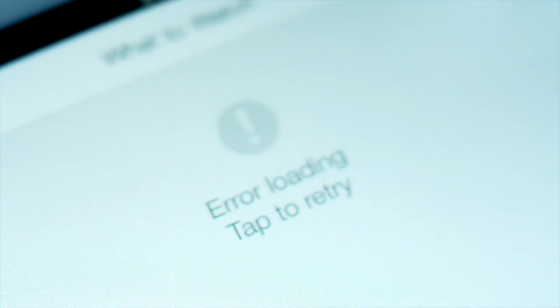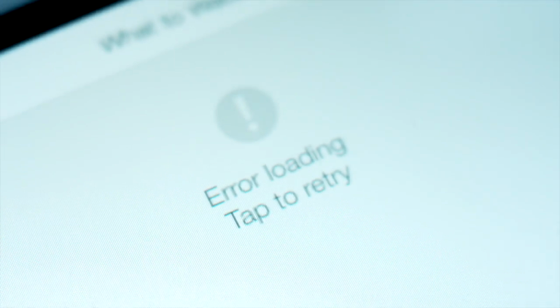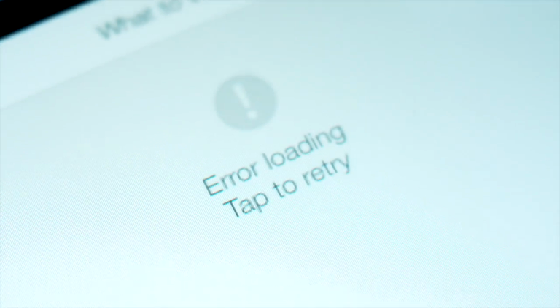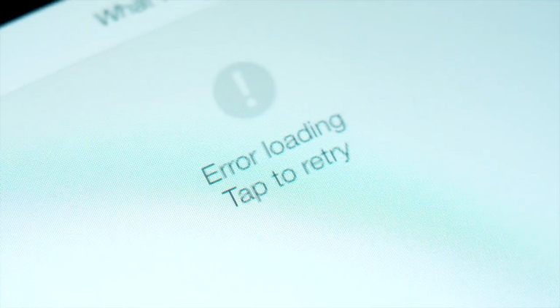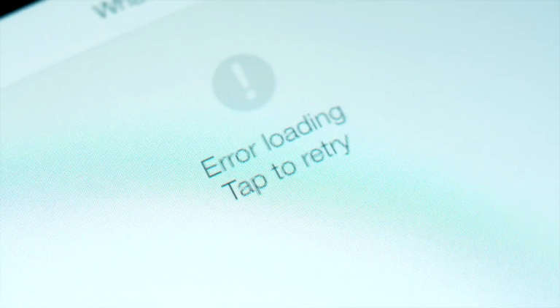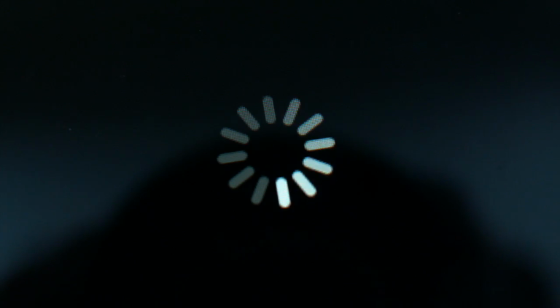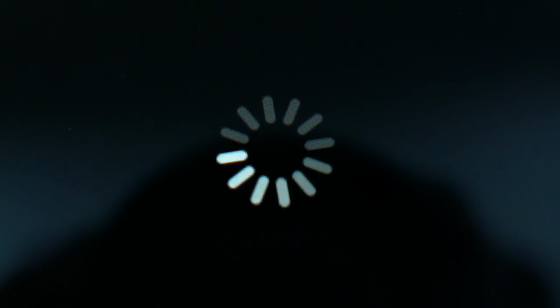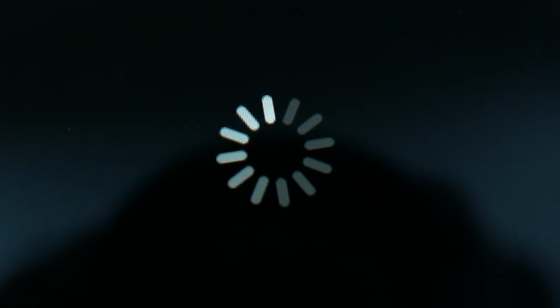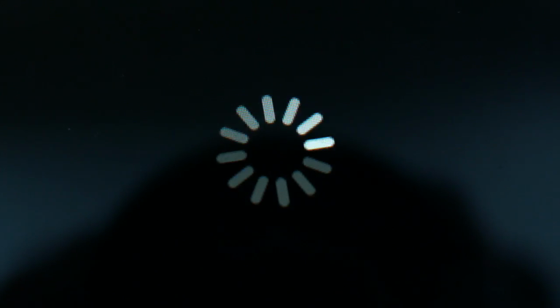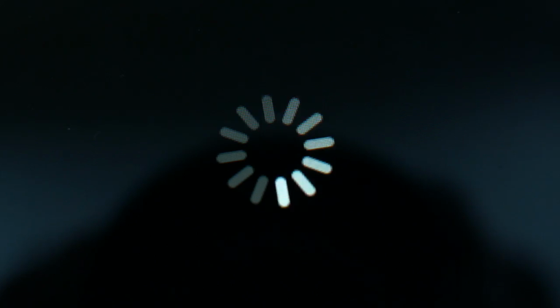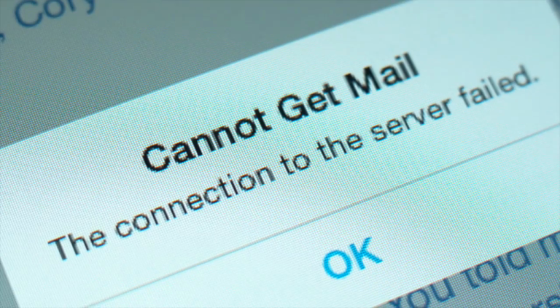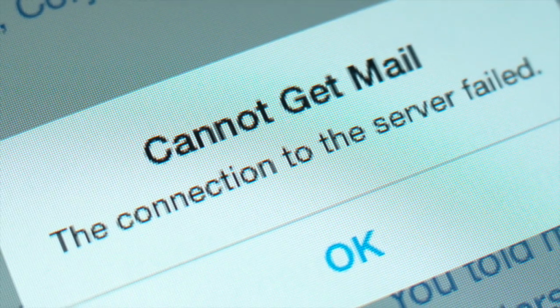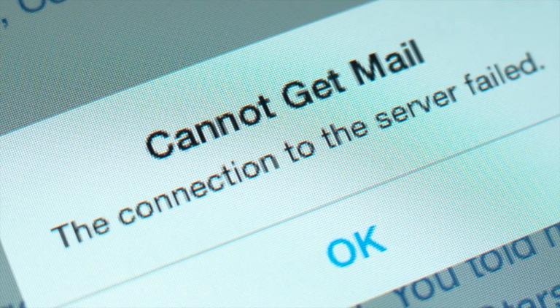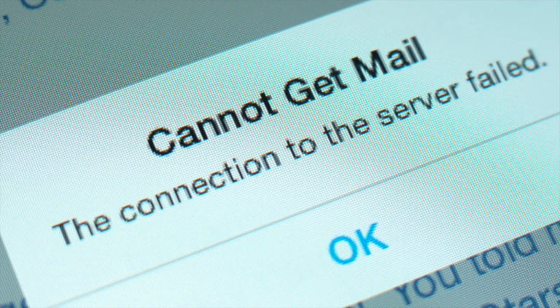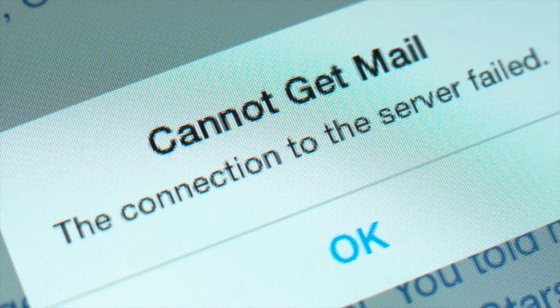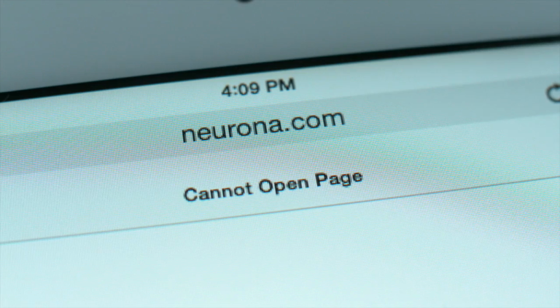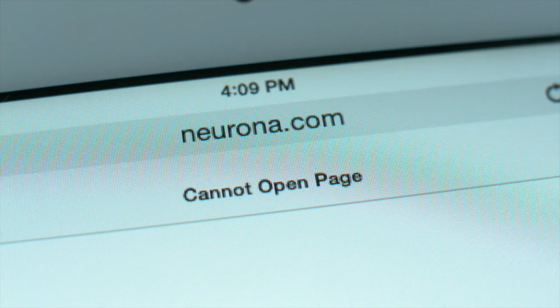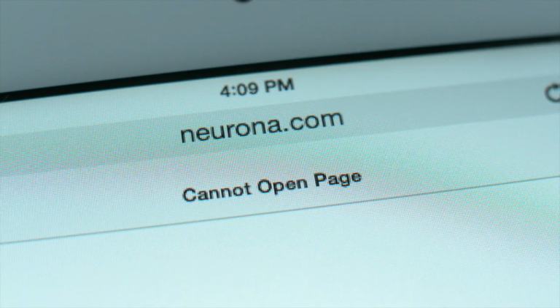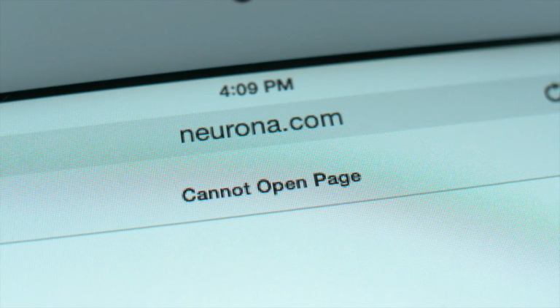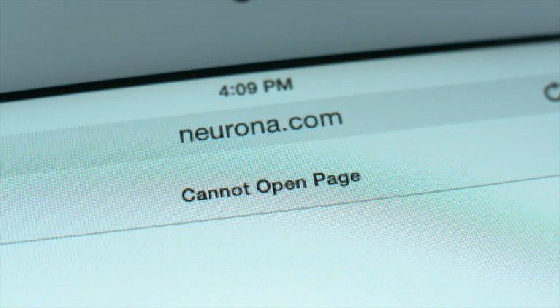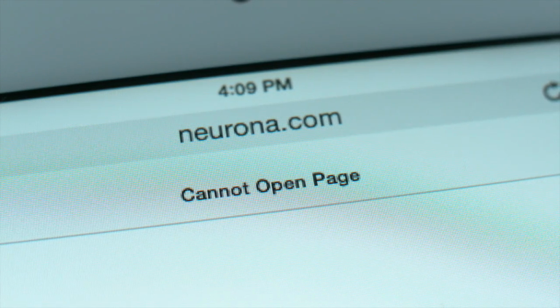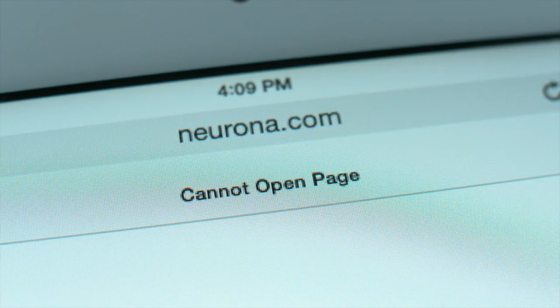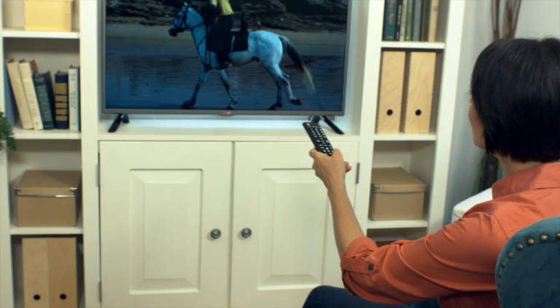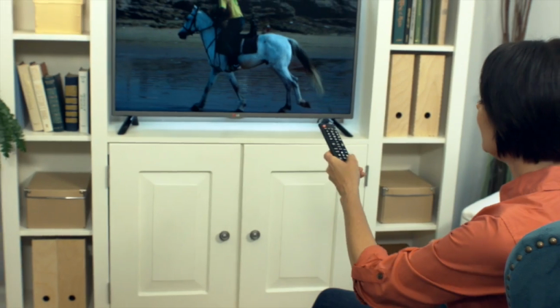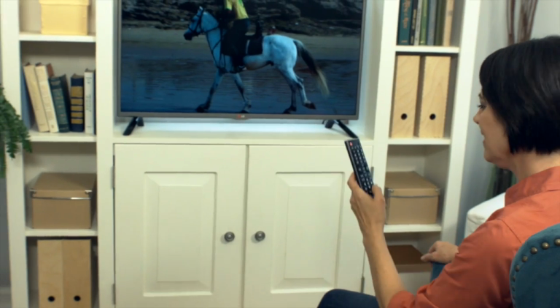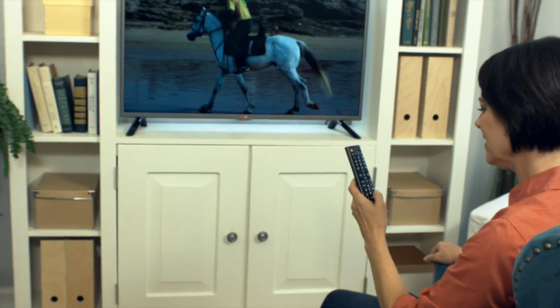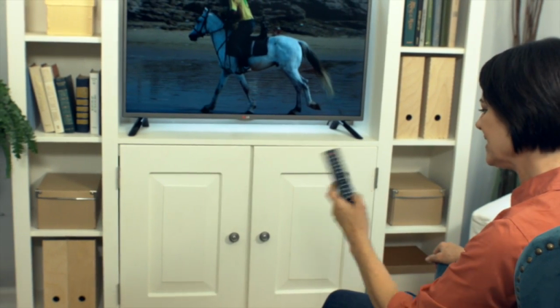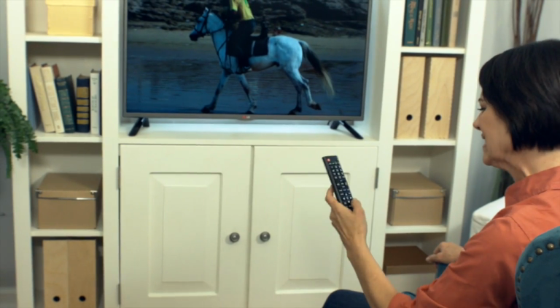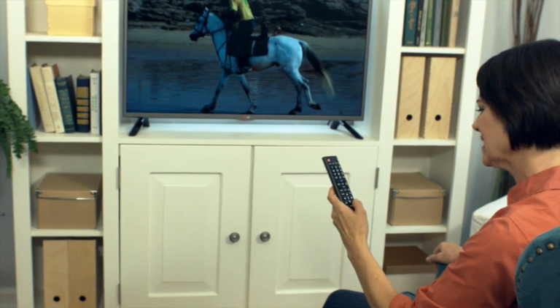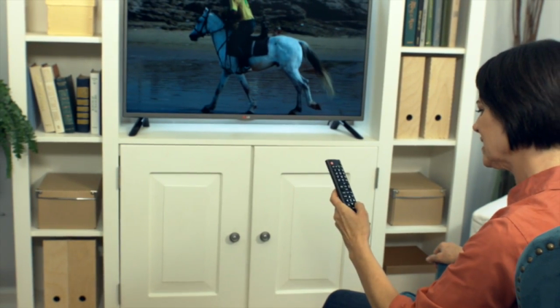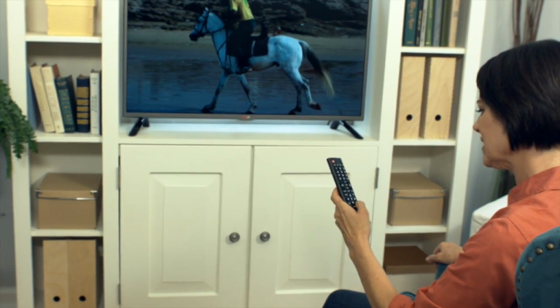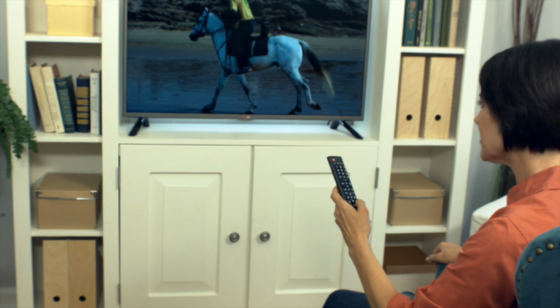Everything starts loading so slowly. If your Wi-Fi signal isn't strong, those cameras will sometimes not work at all. The whole scenario is simply stressful.